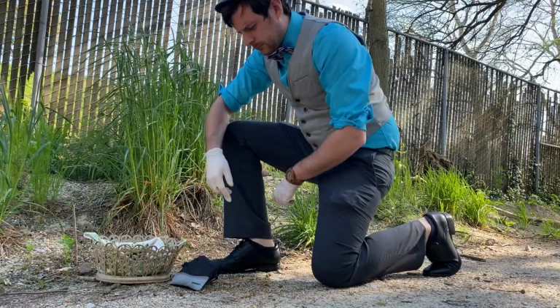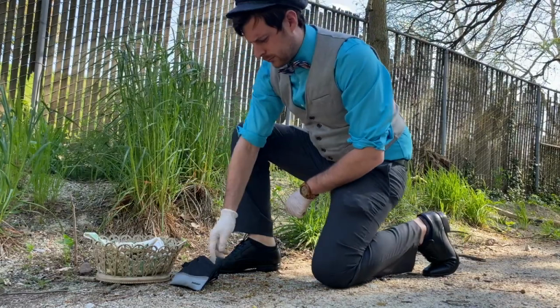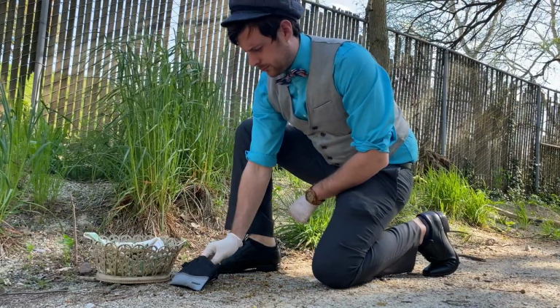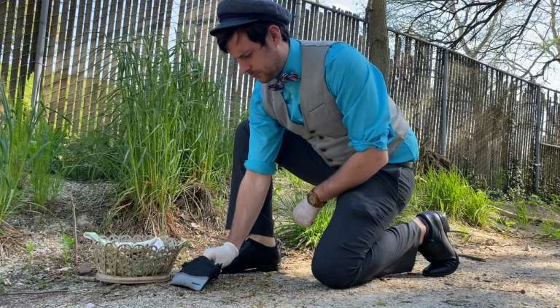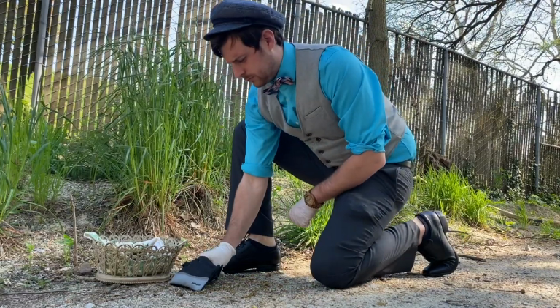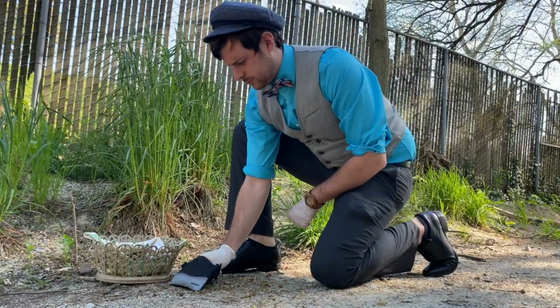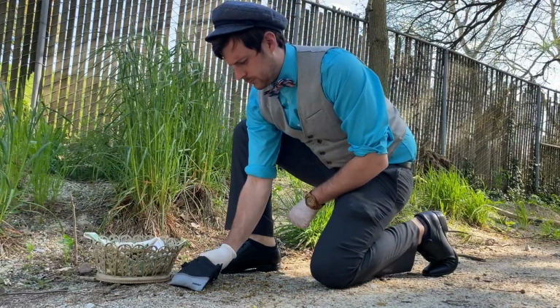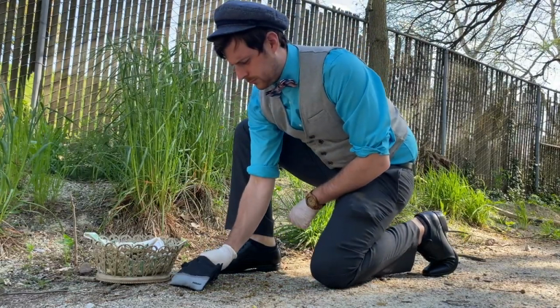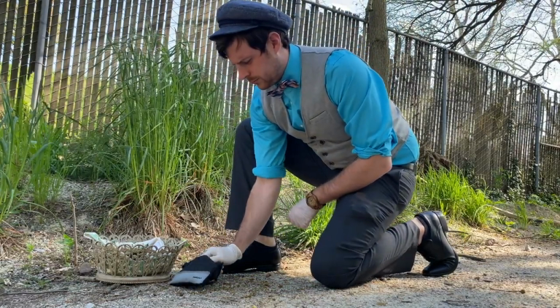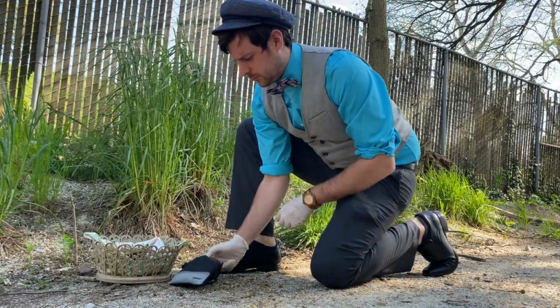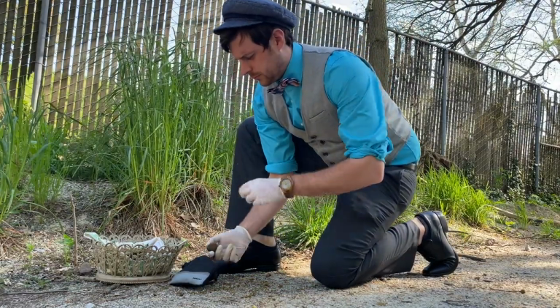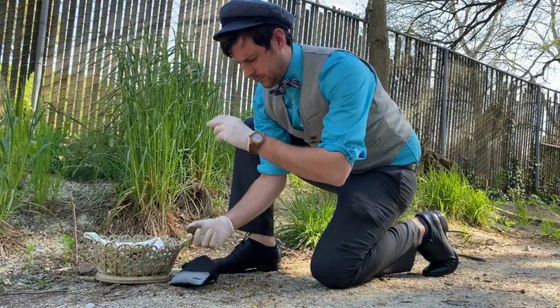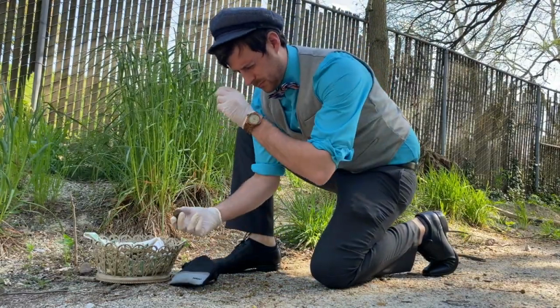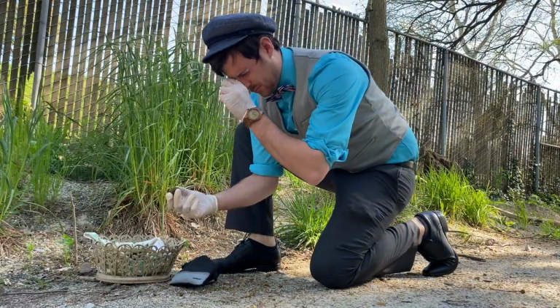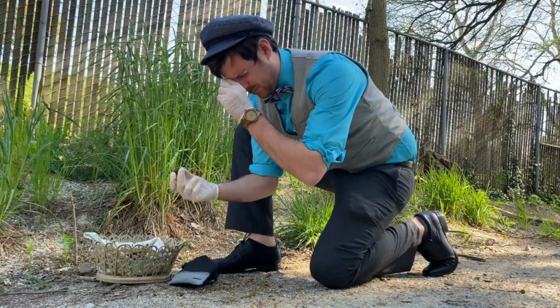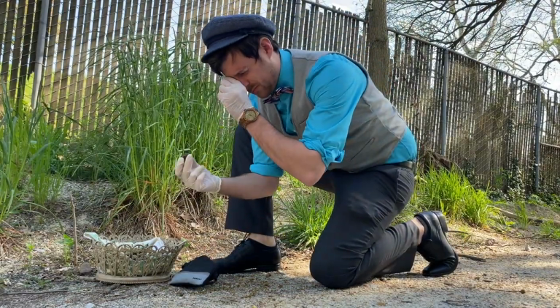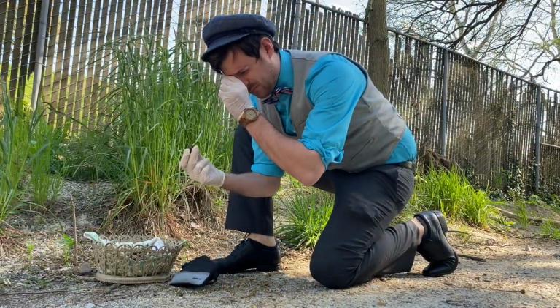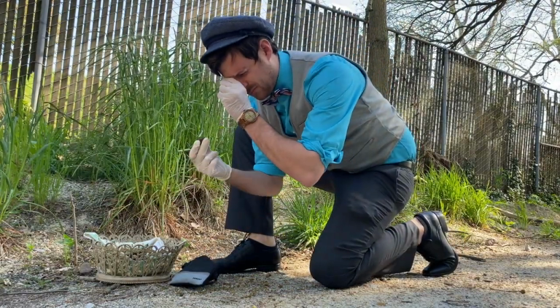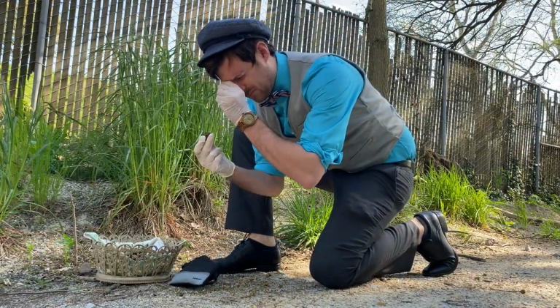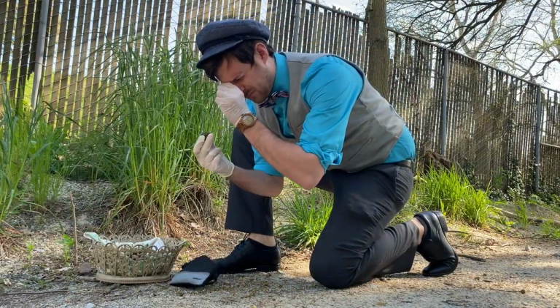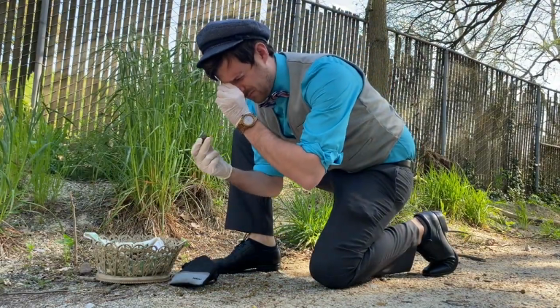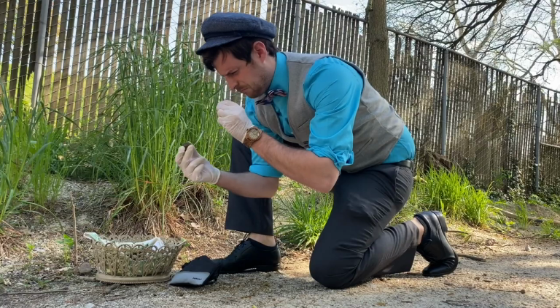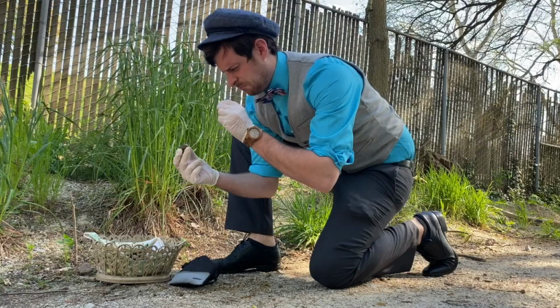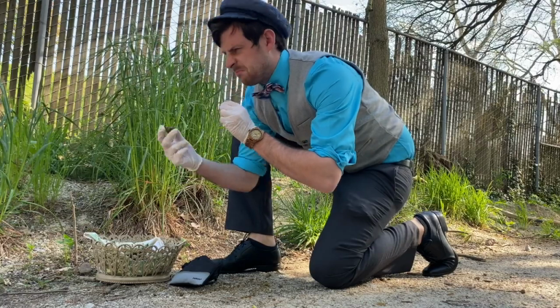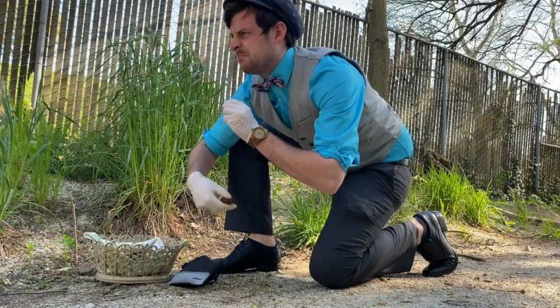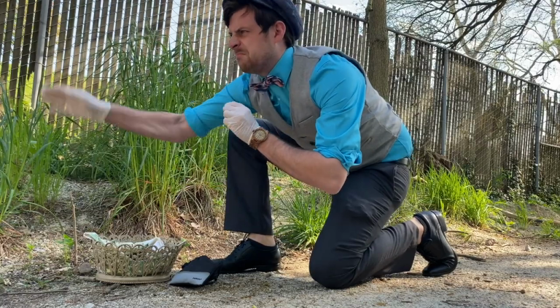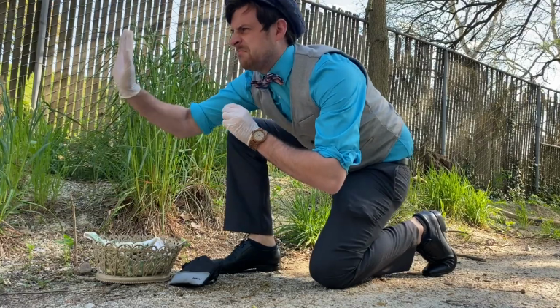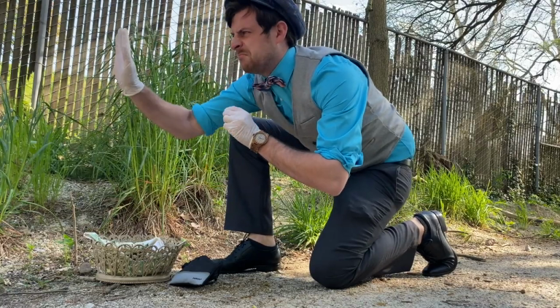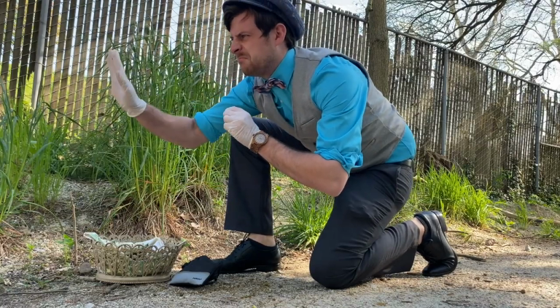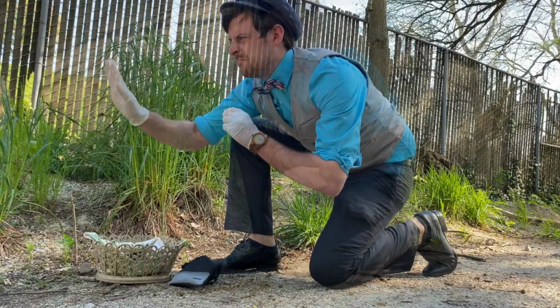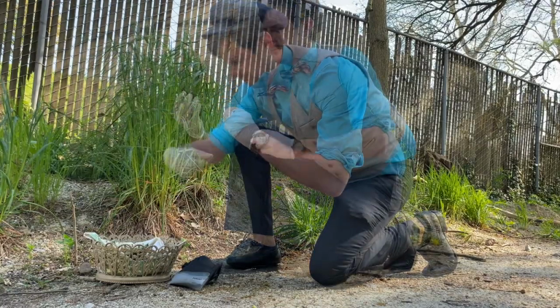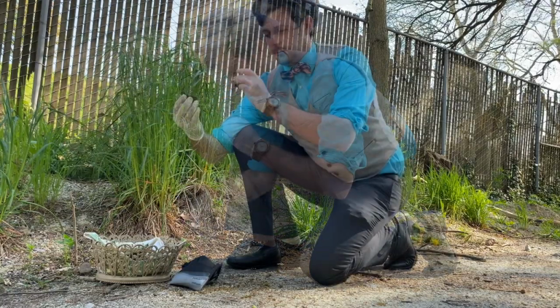Our resident pooologist, Dr. Mr. Eric Mahan, sir, has the final say on whether or not they make the cut.